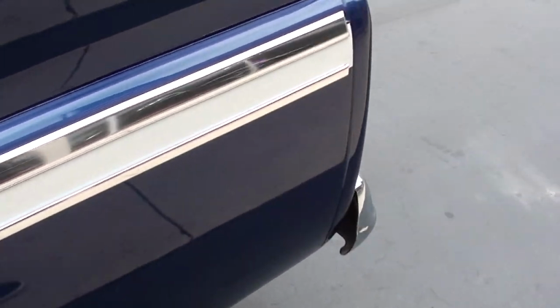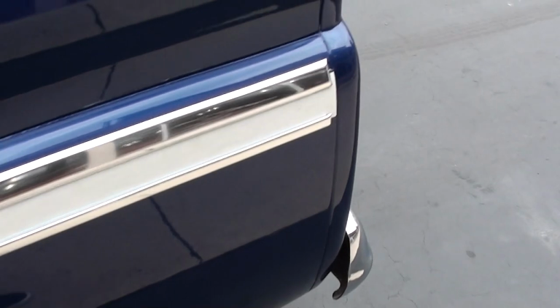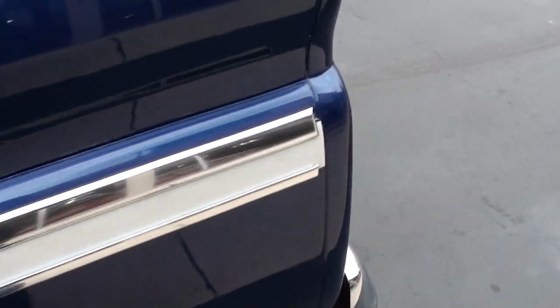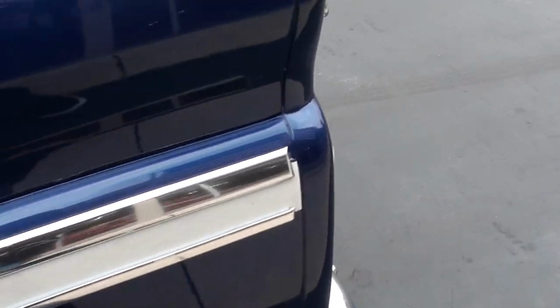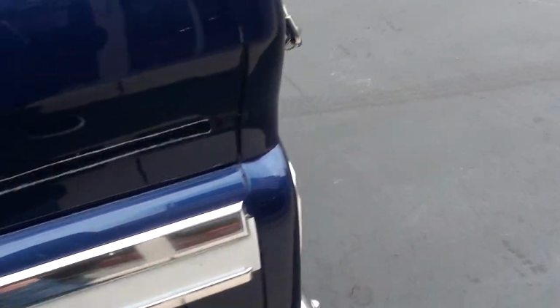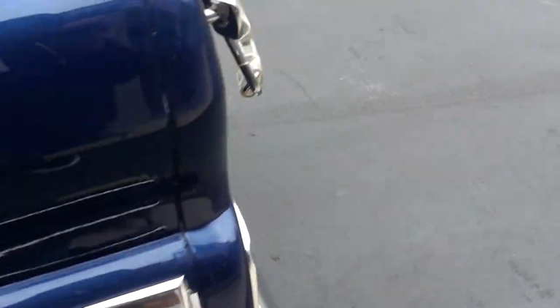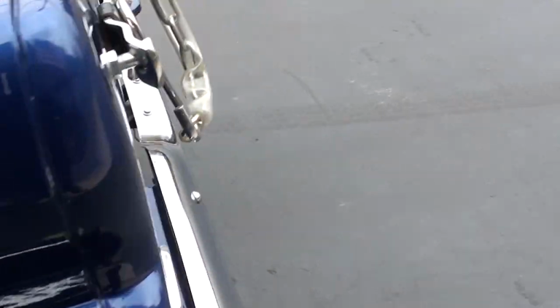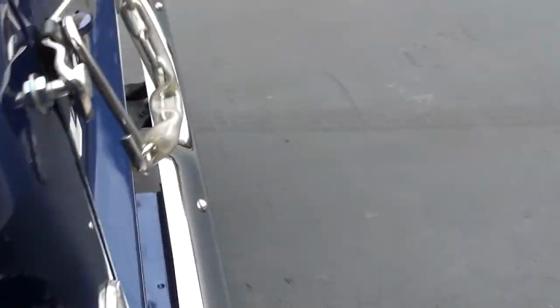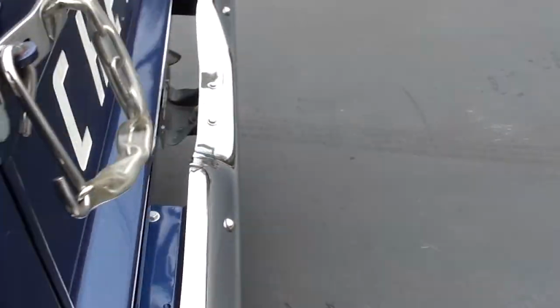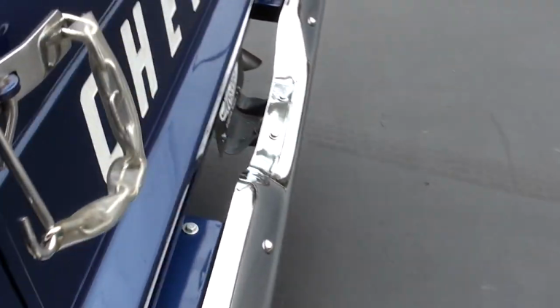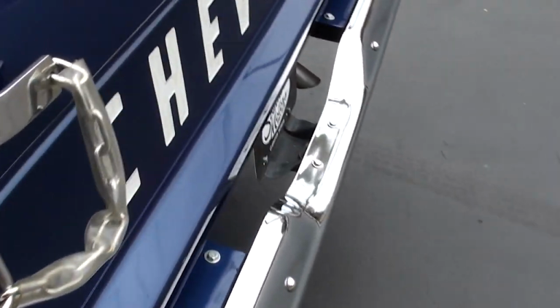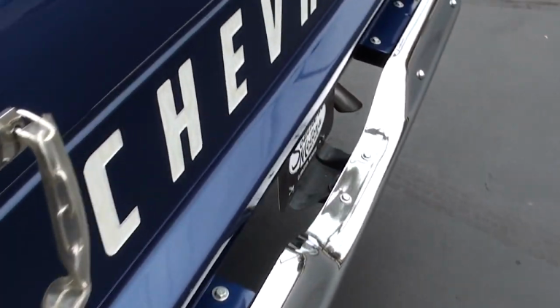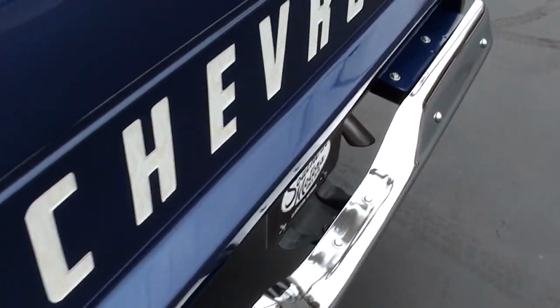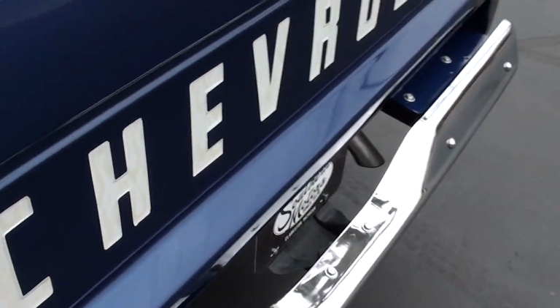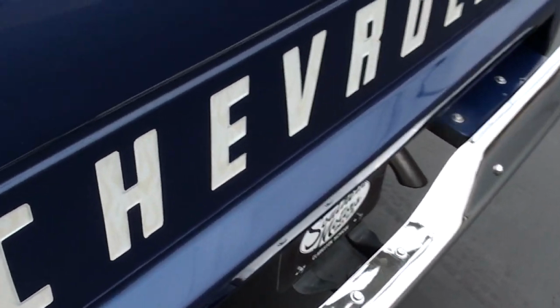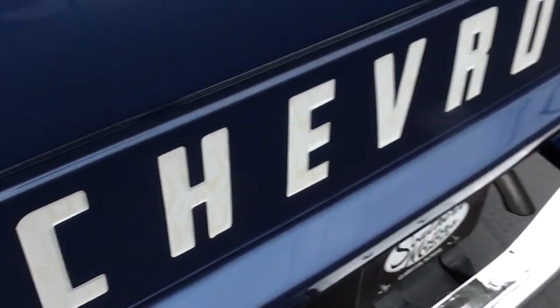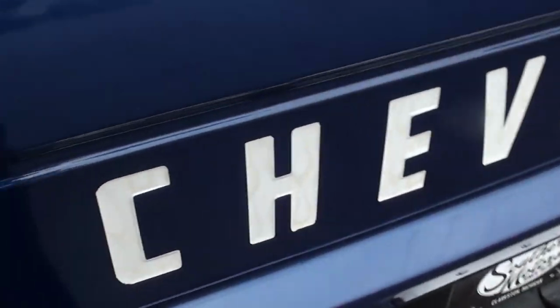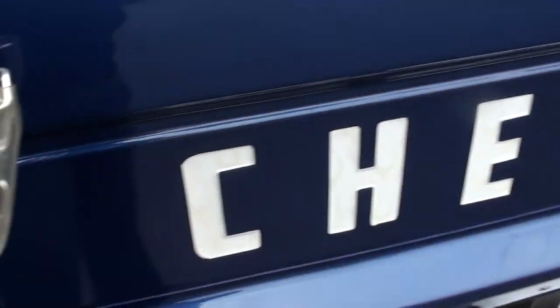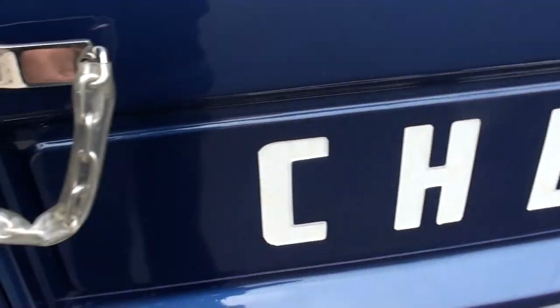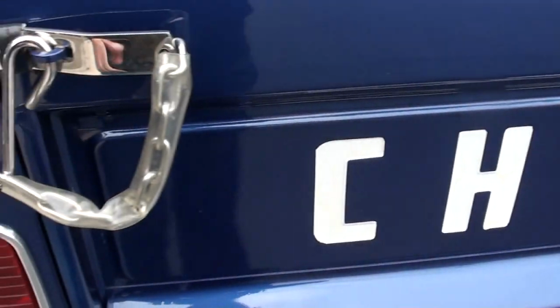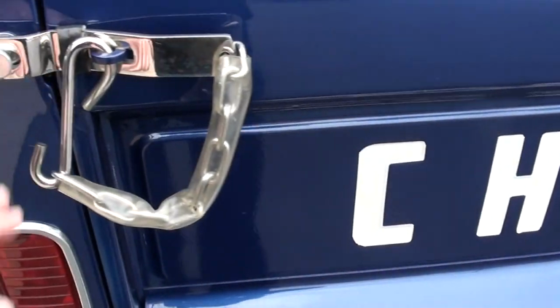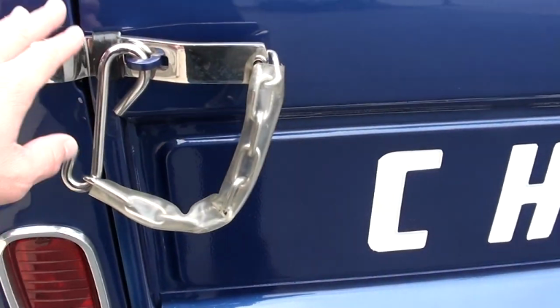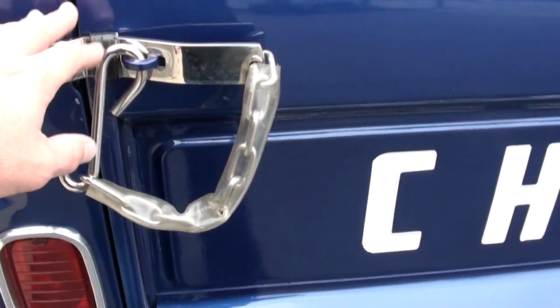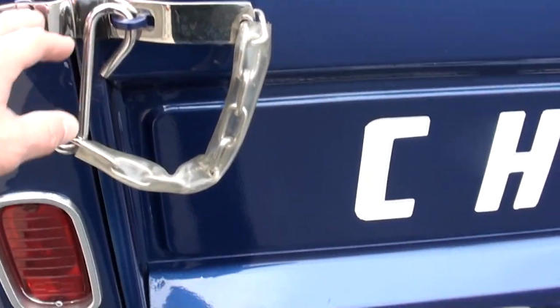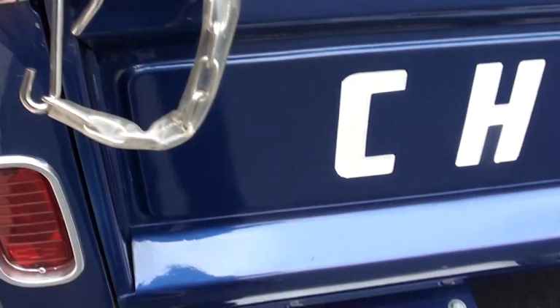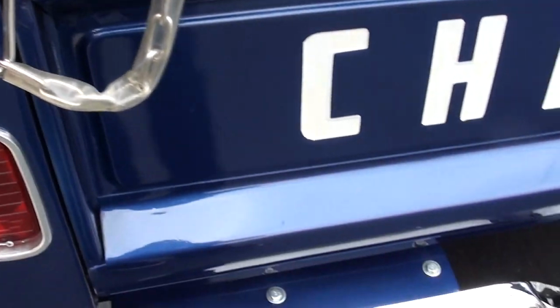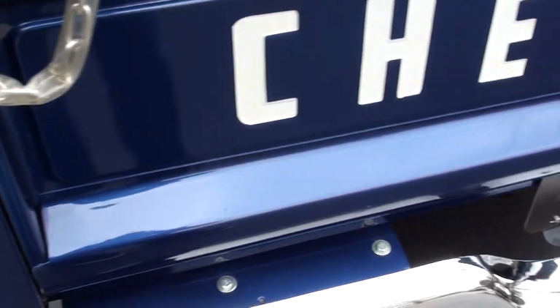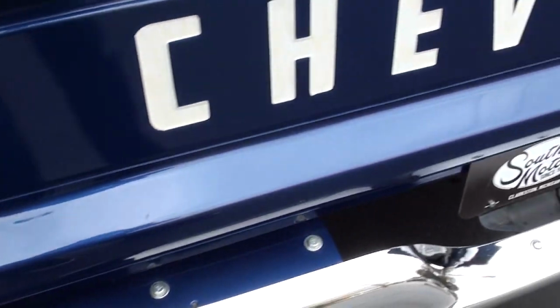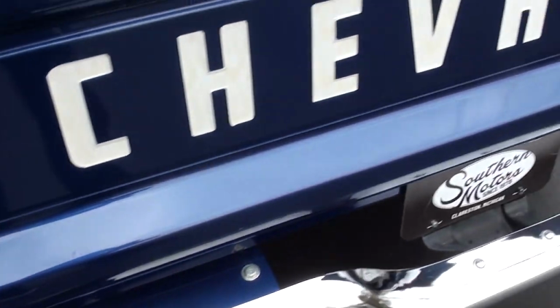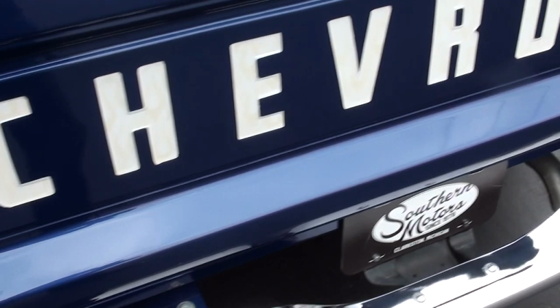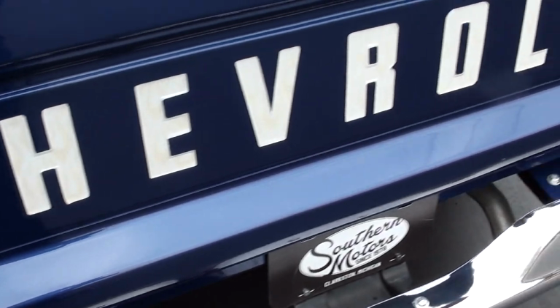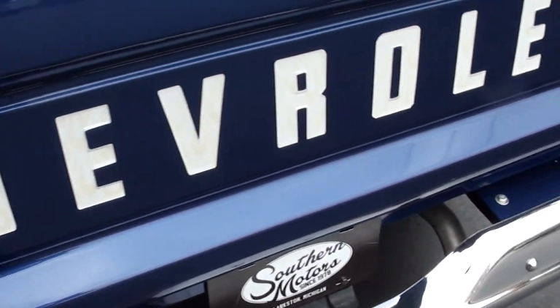Good sound dual exhaust. 12-volt rear end — not a big monster gear. Everything in the back is functional.